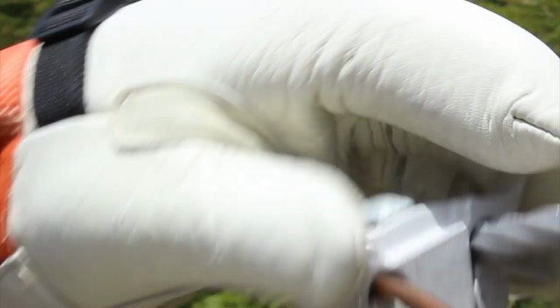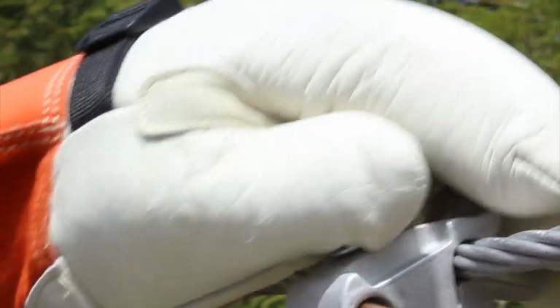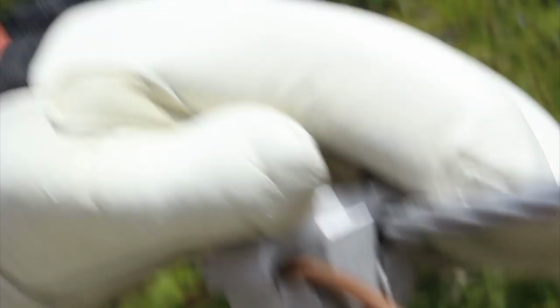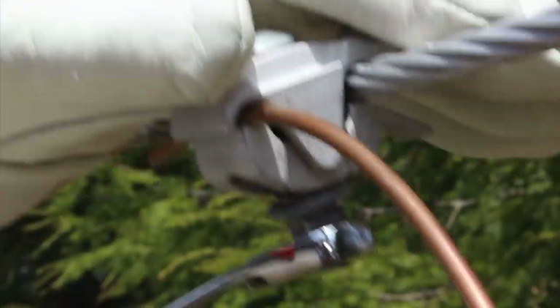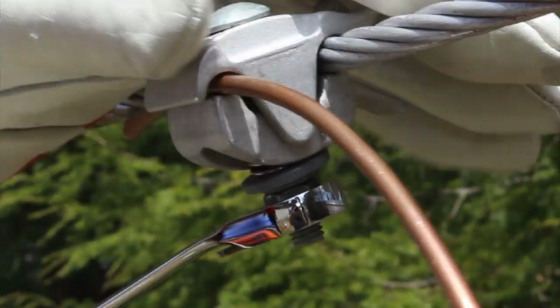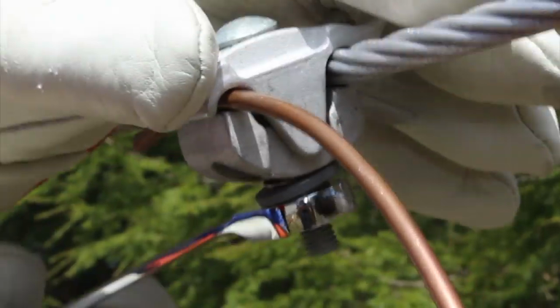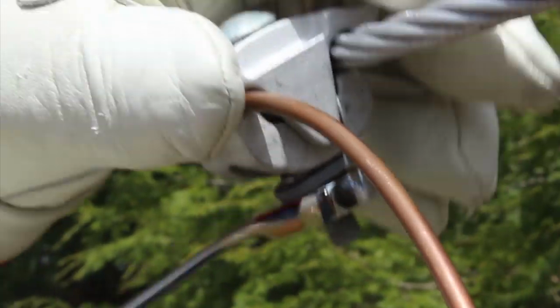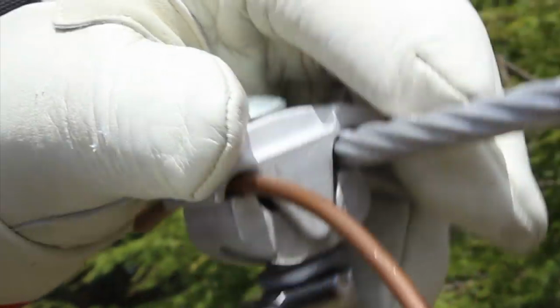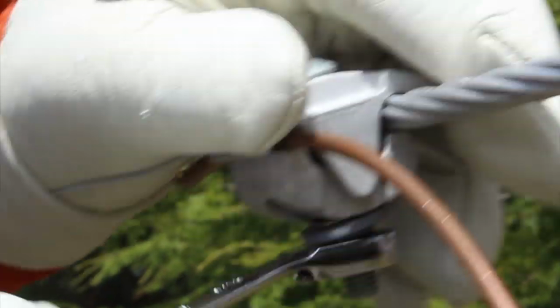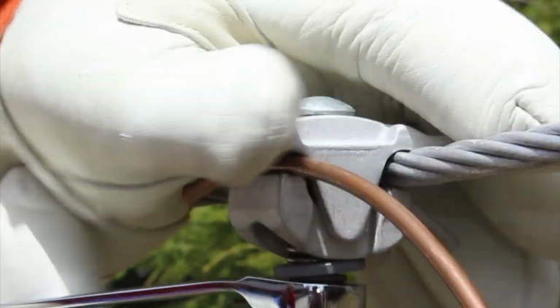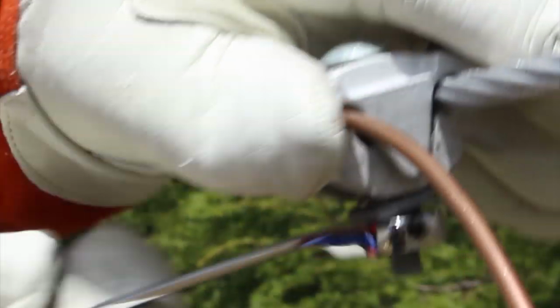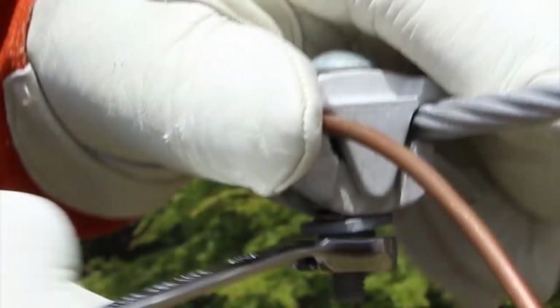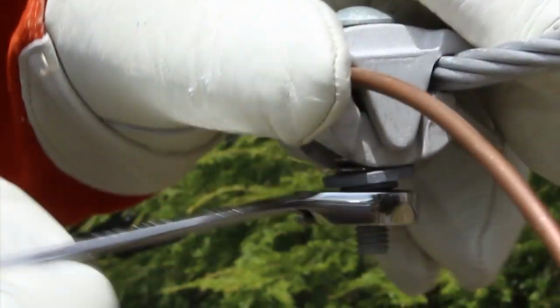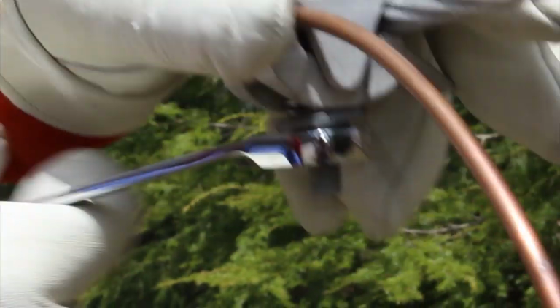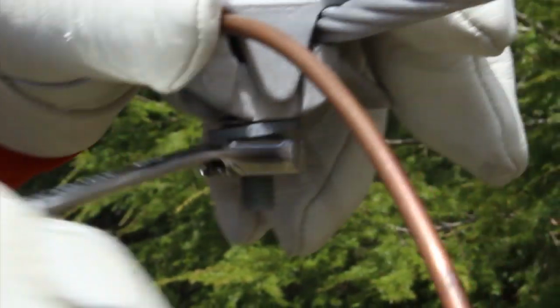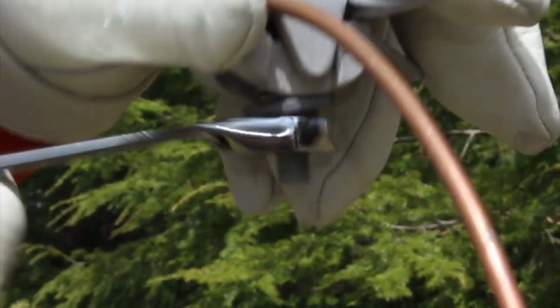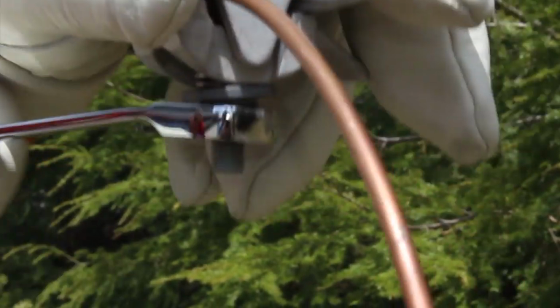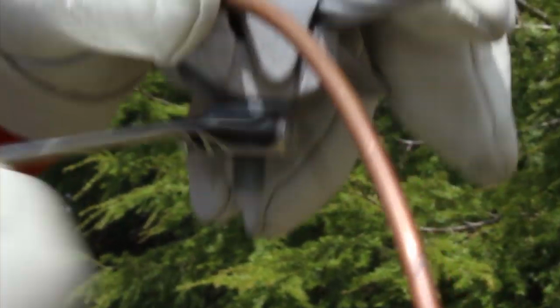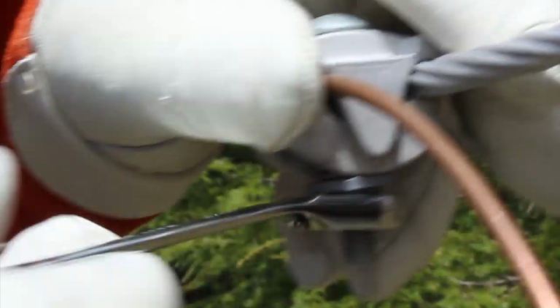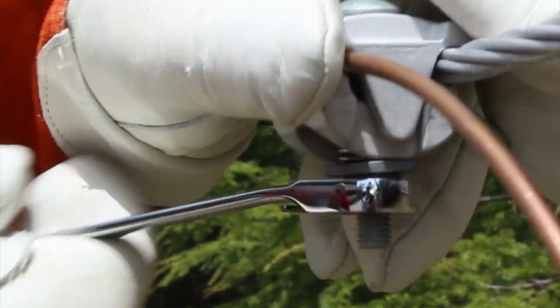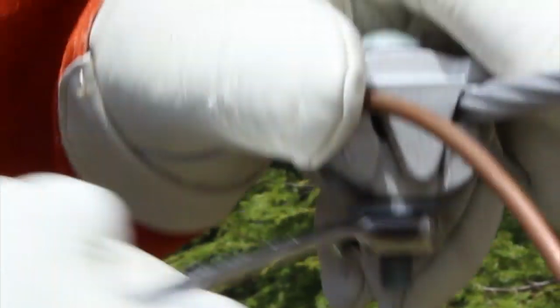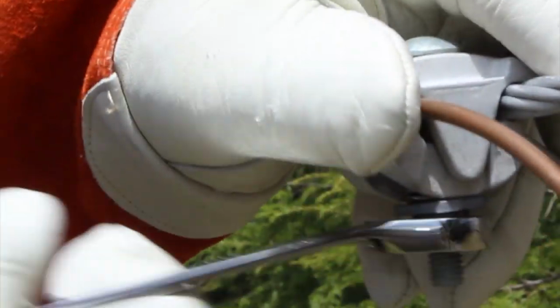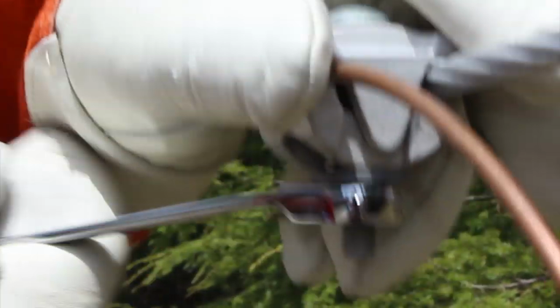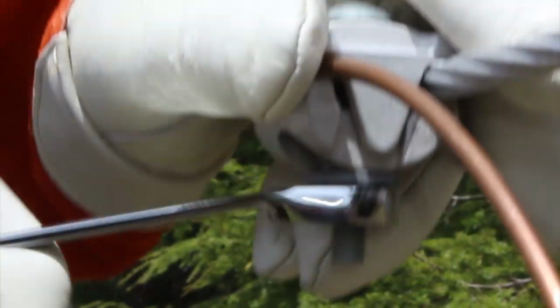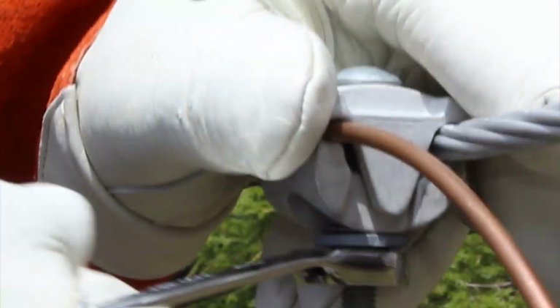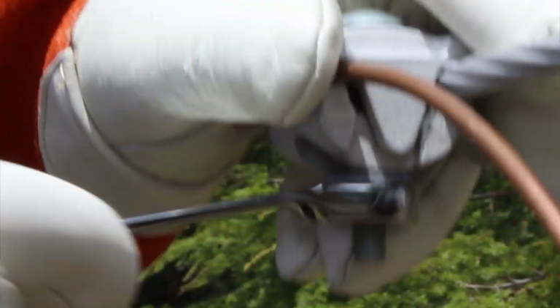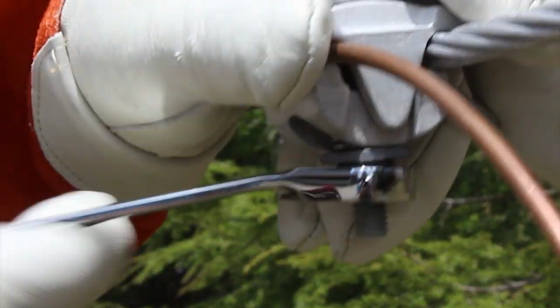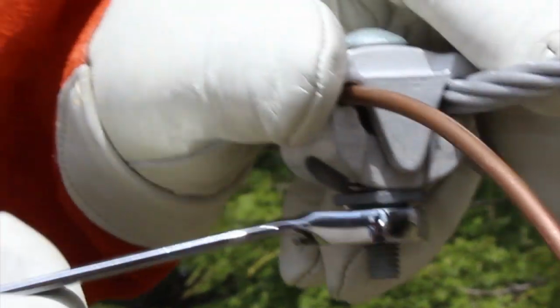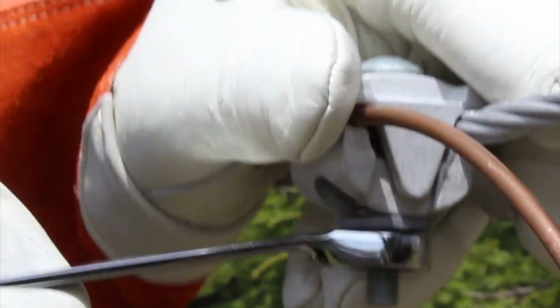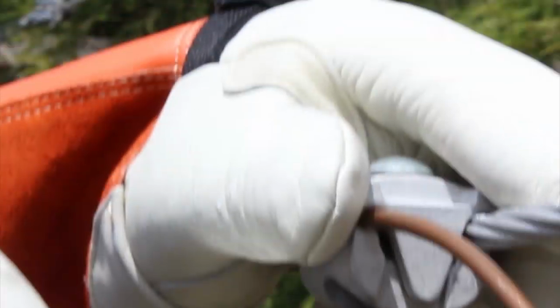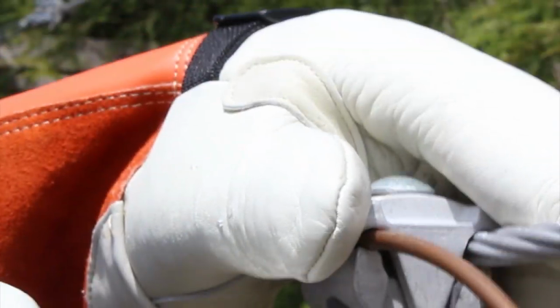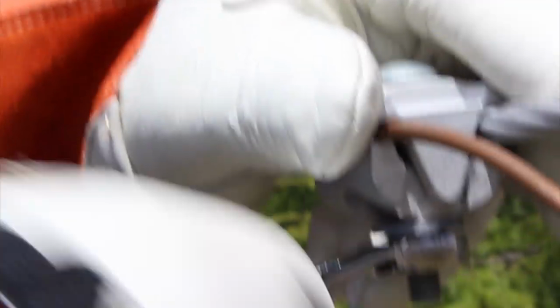Once on, the lineman assist feature now holds both conductors, making it easy to tighten the nut.